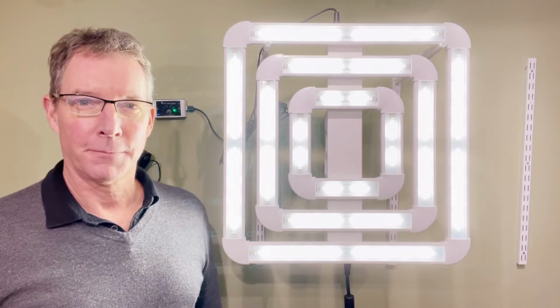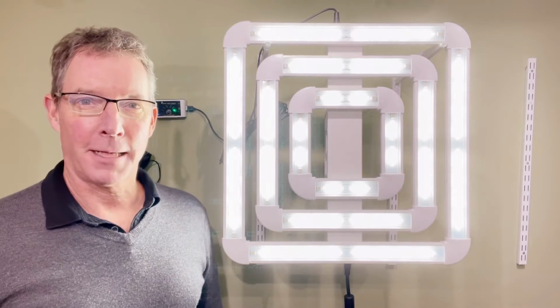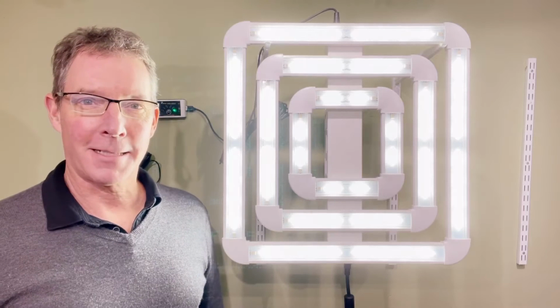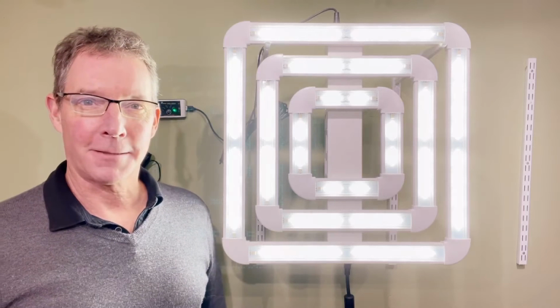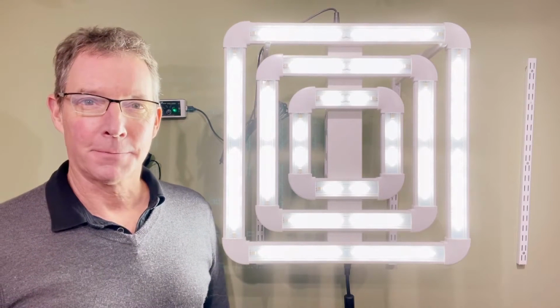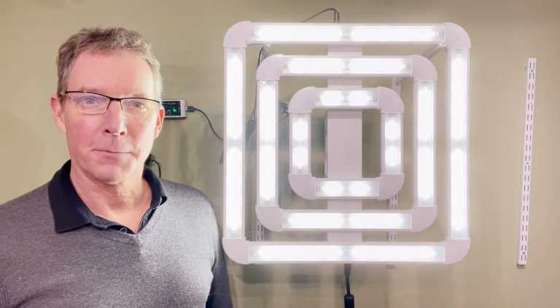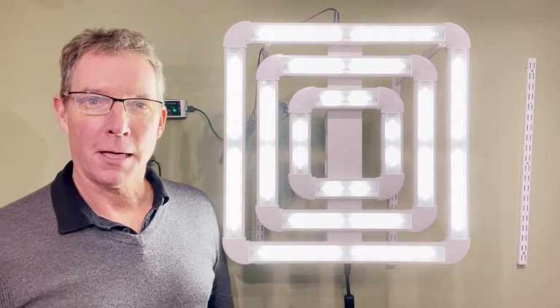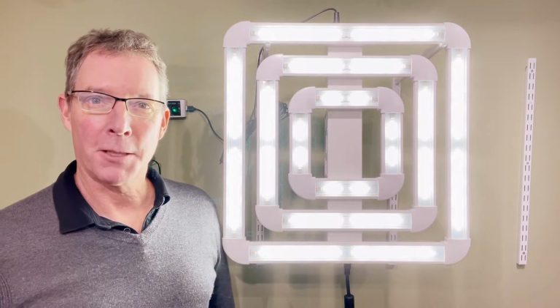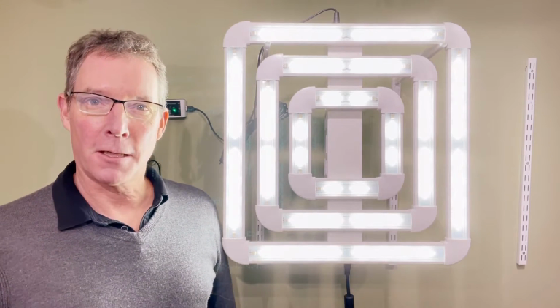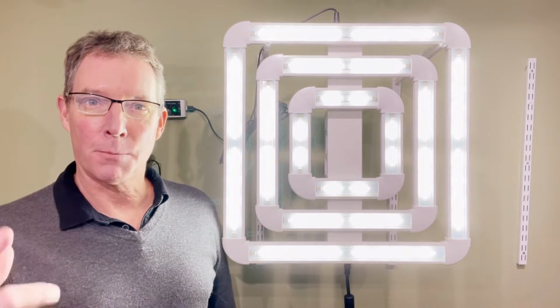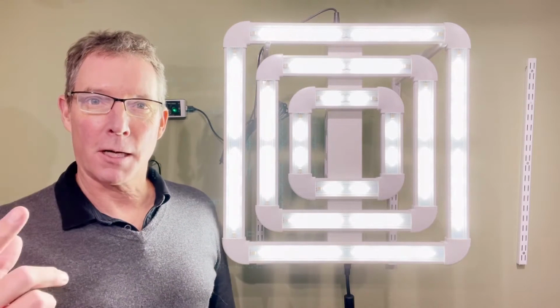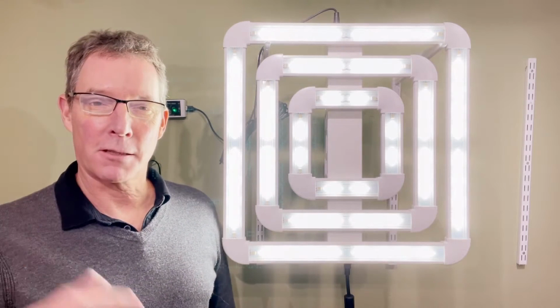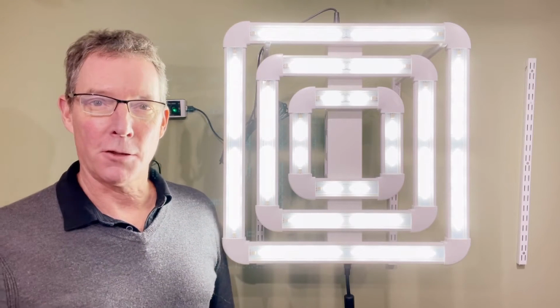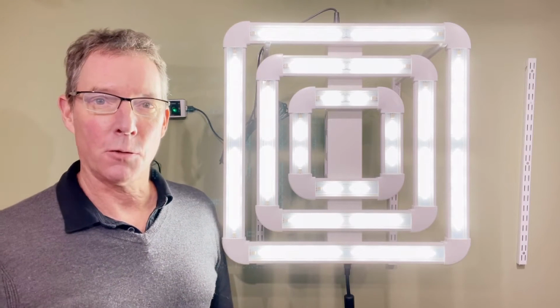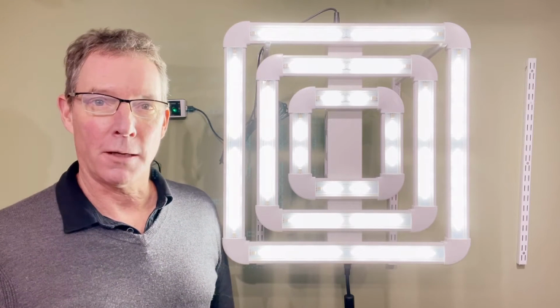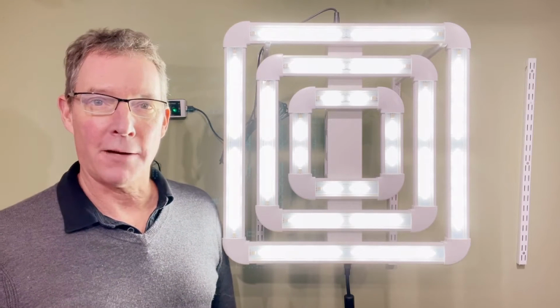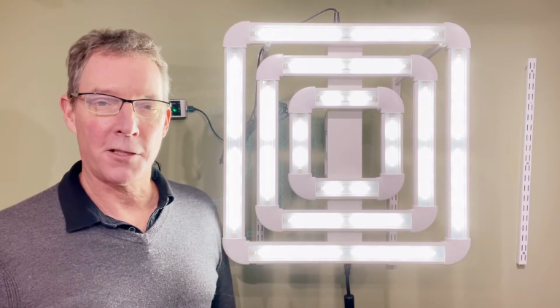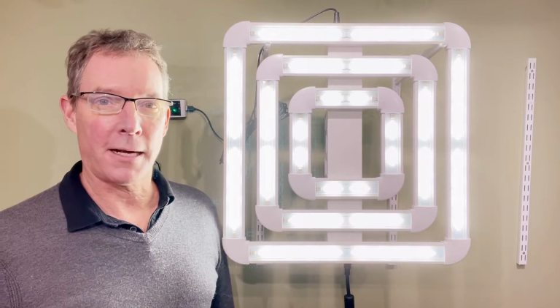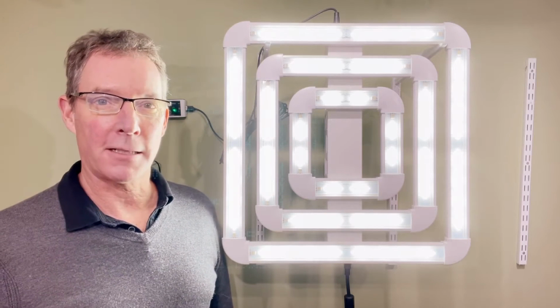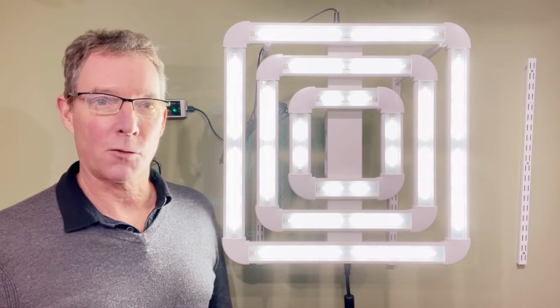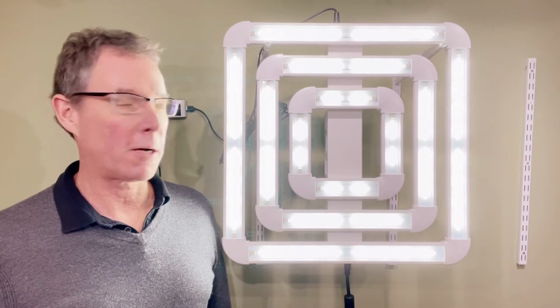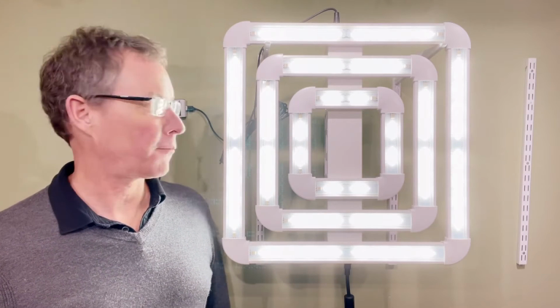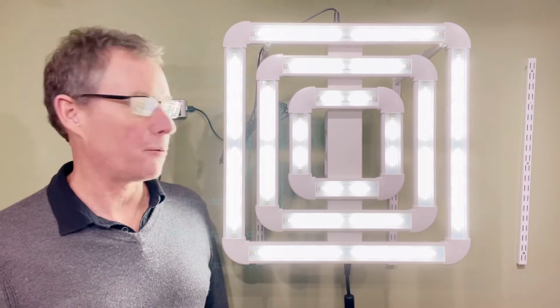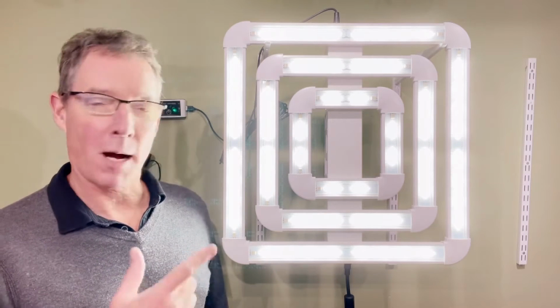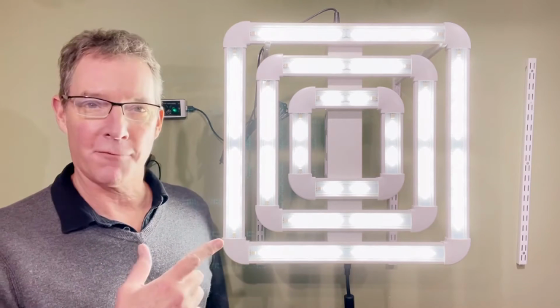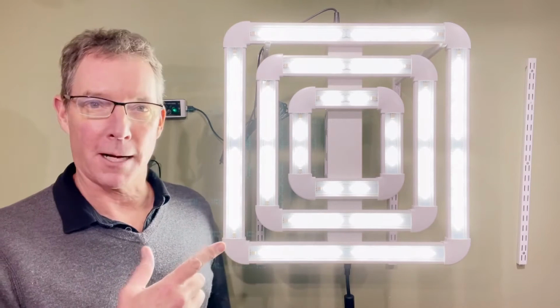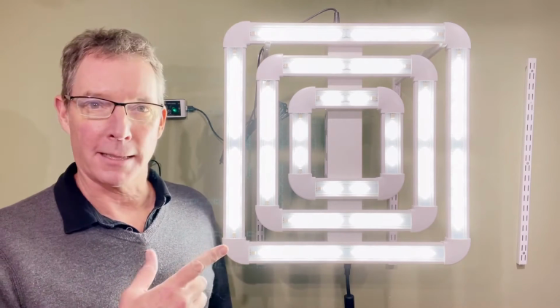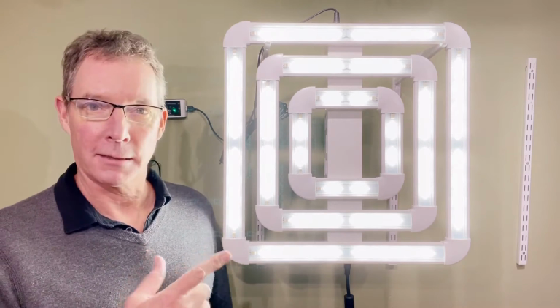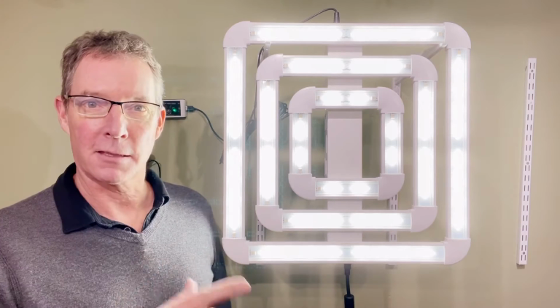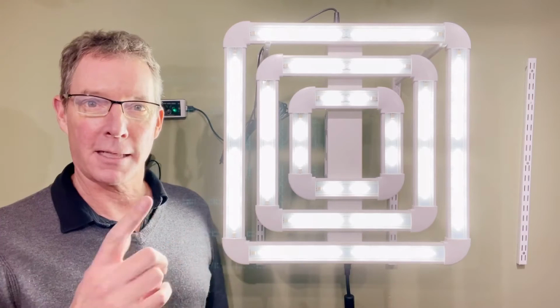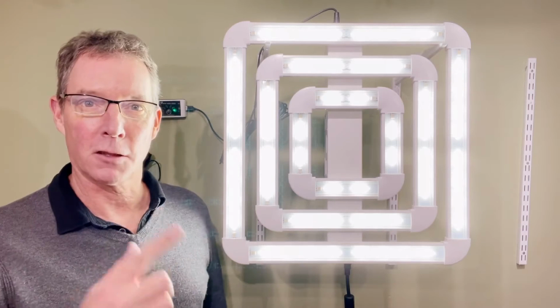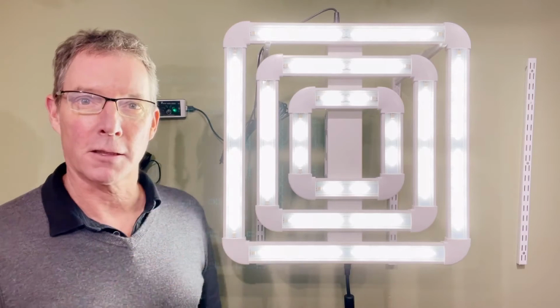Hey guys, I'm here to unbox the new FGI Square 3 Wi-Fi. Let's take a look.